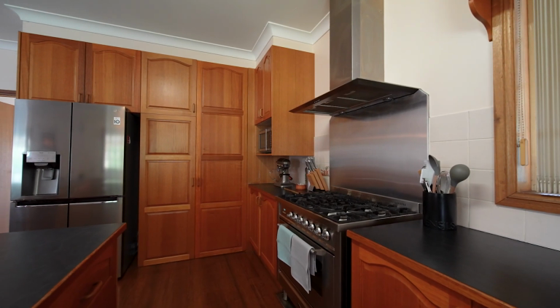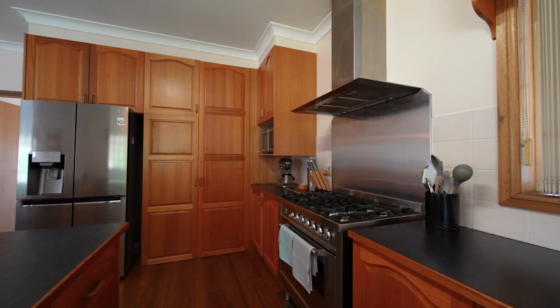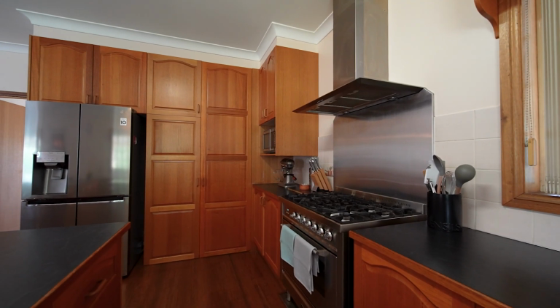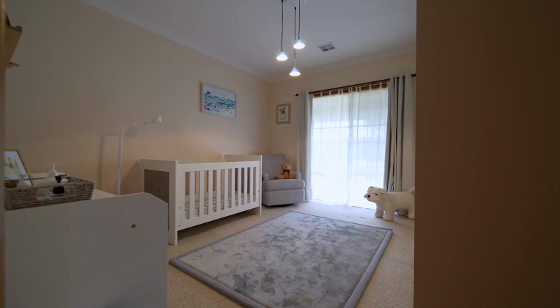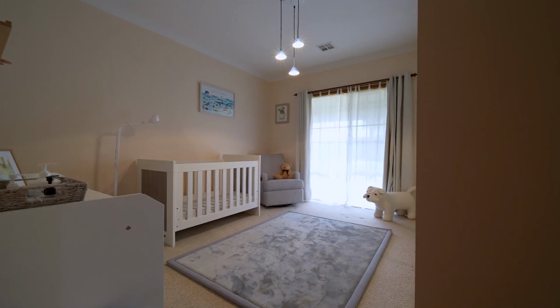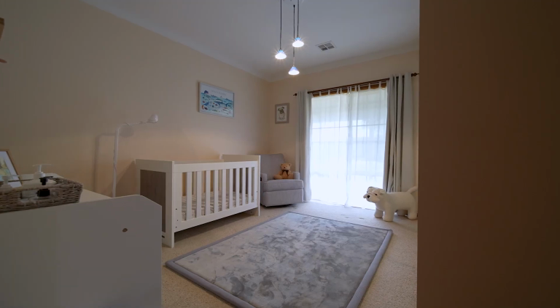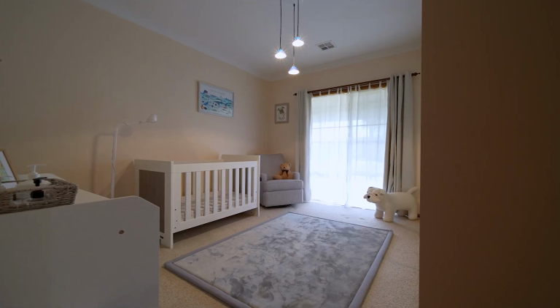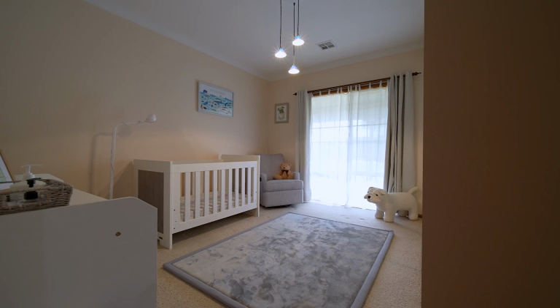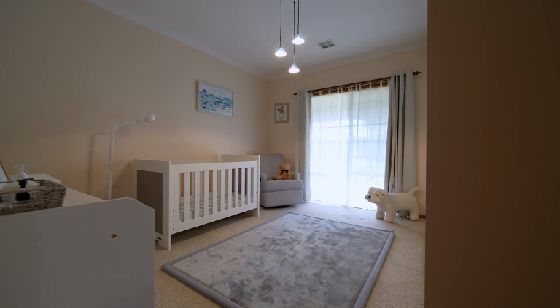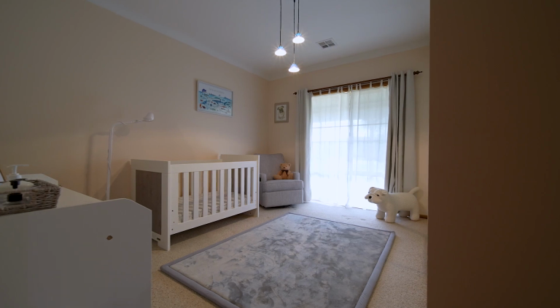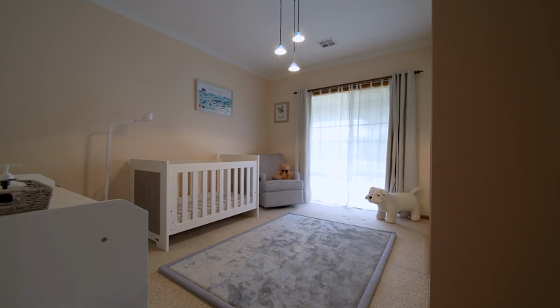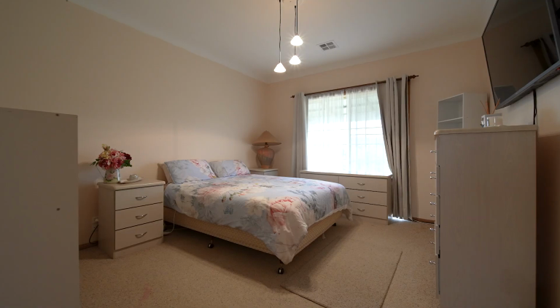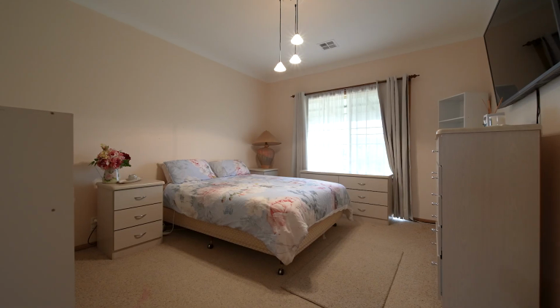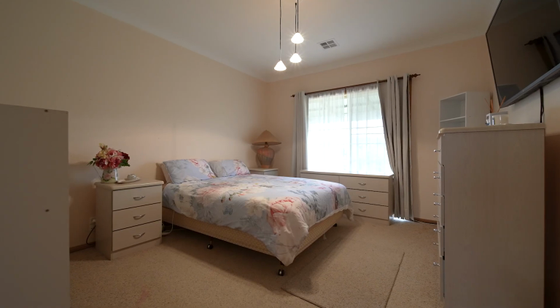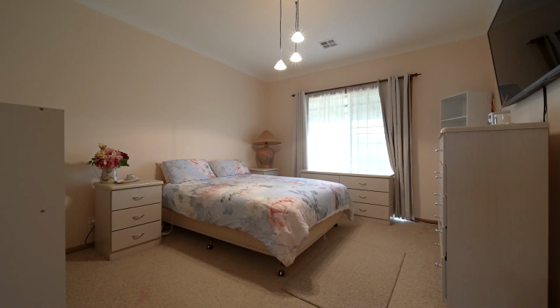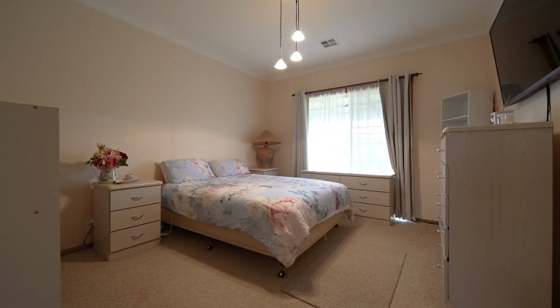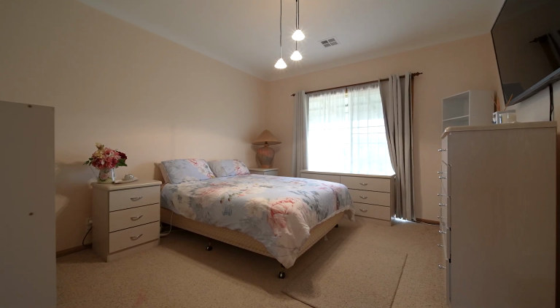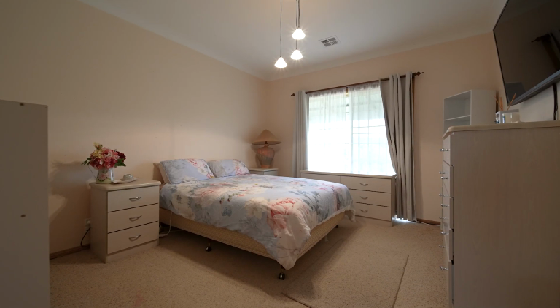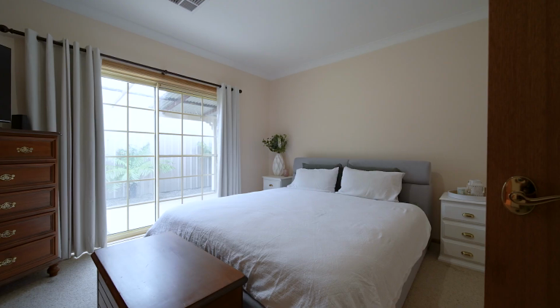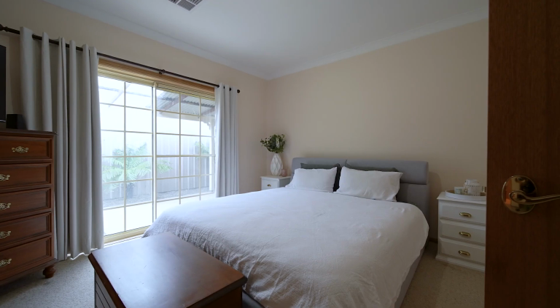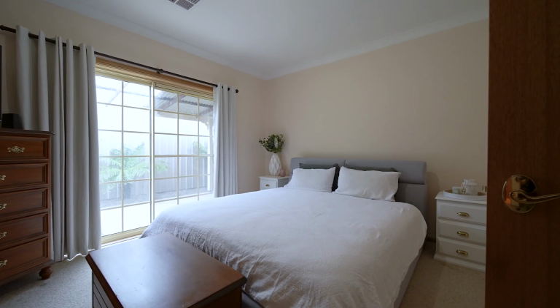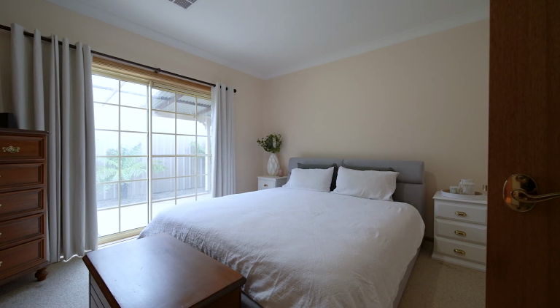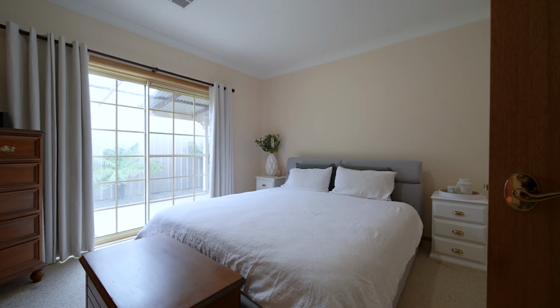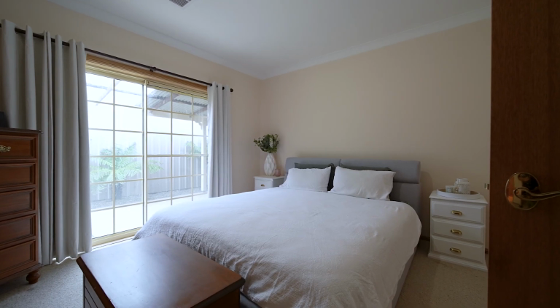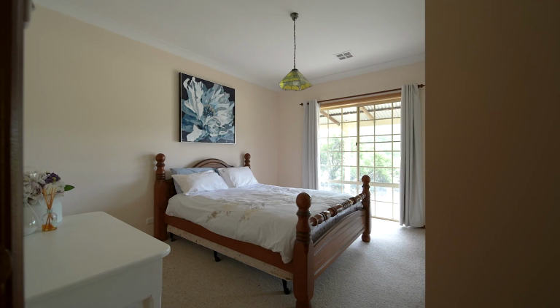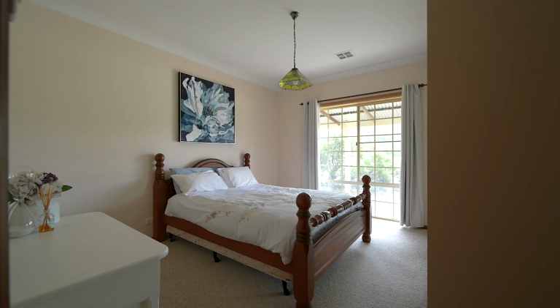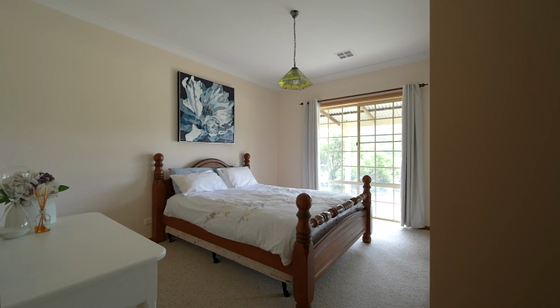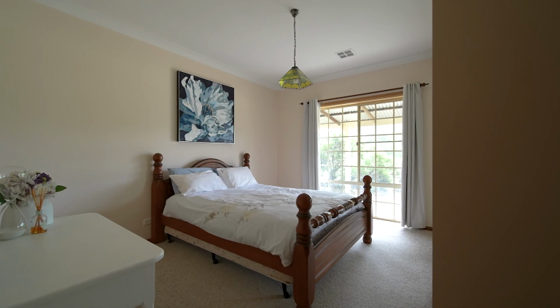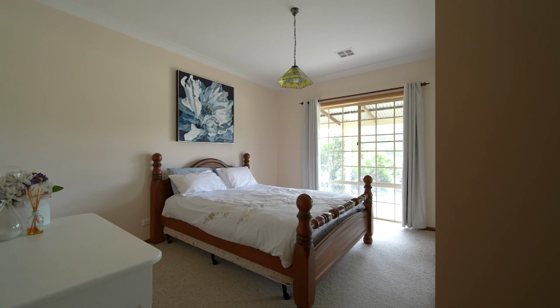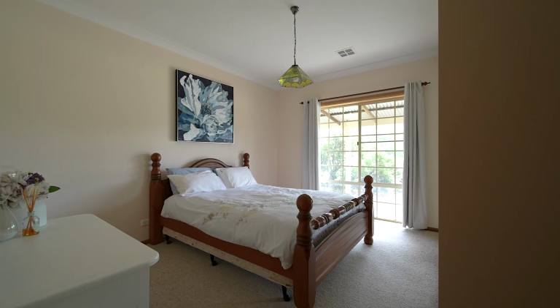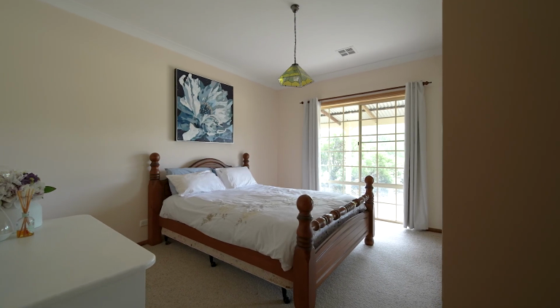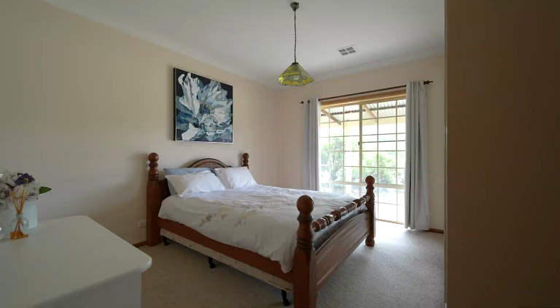There are four large bedrooms, three of which have built-in wardrobes, with the main offering a large ensuite.